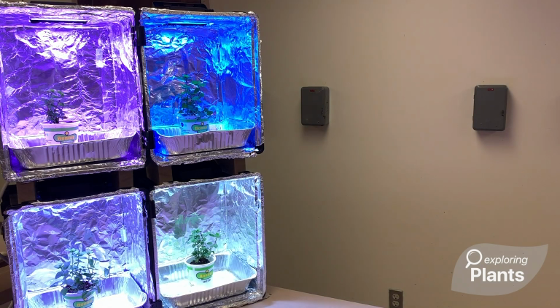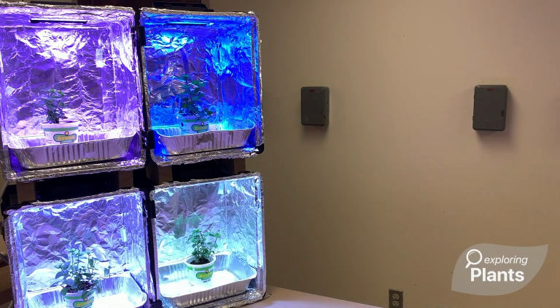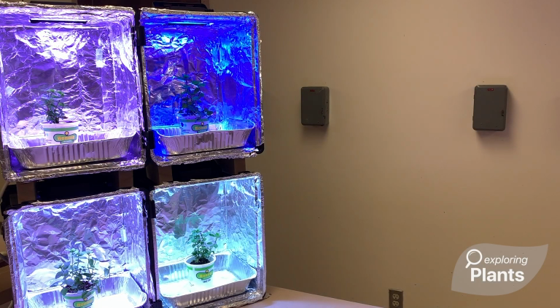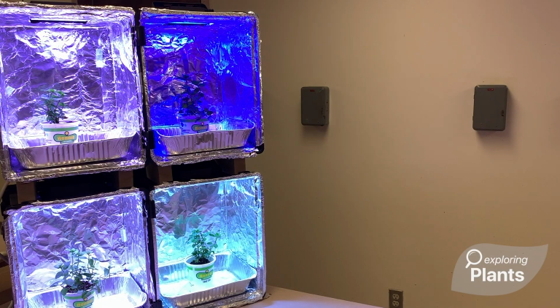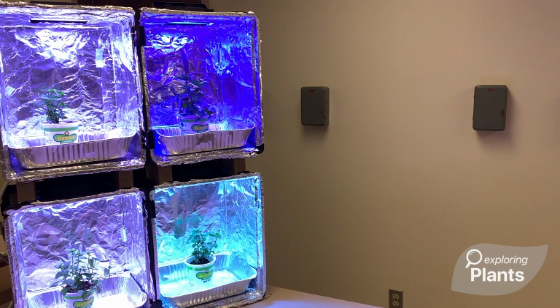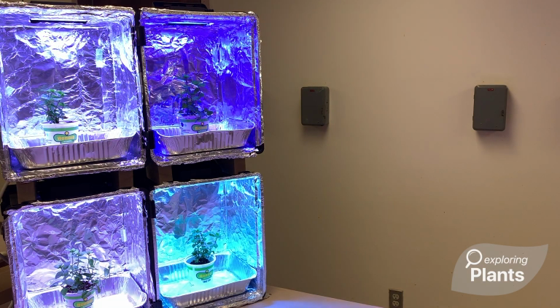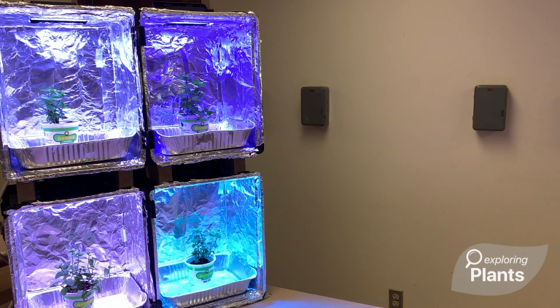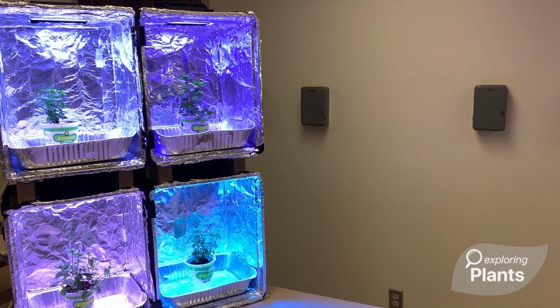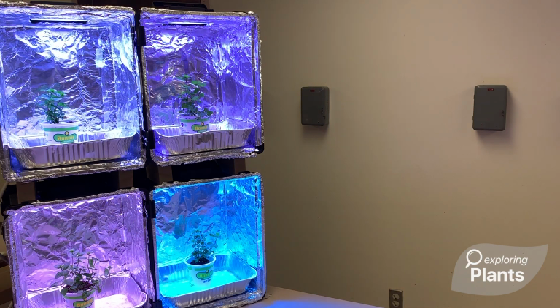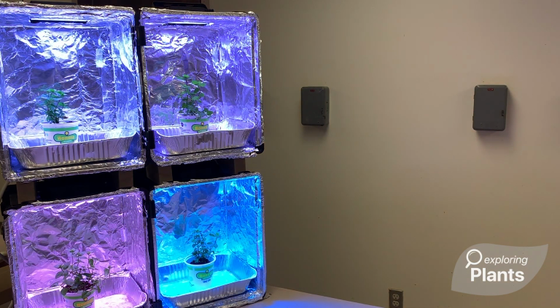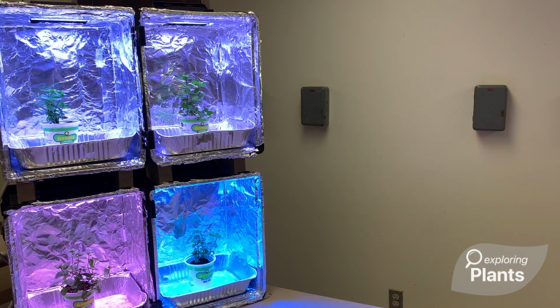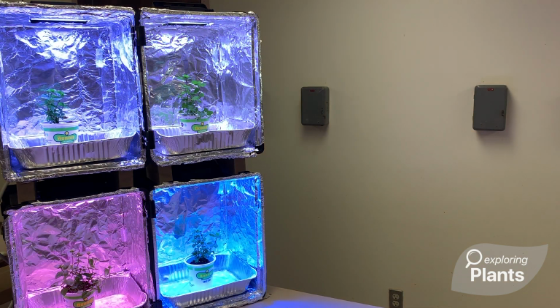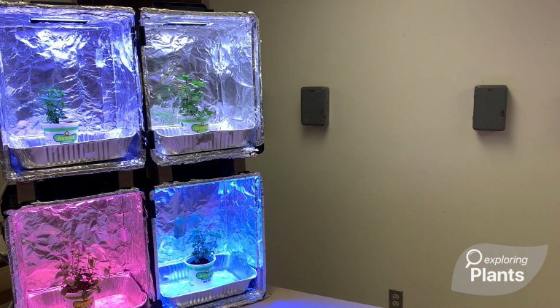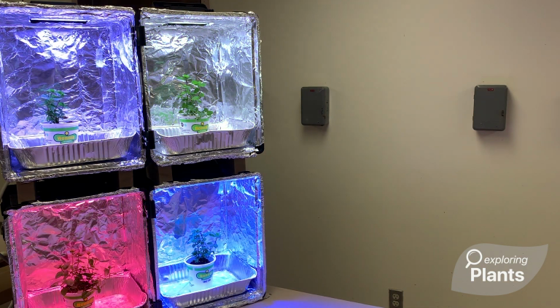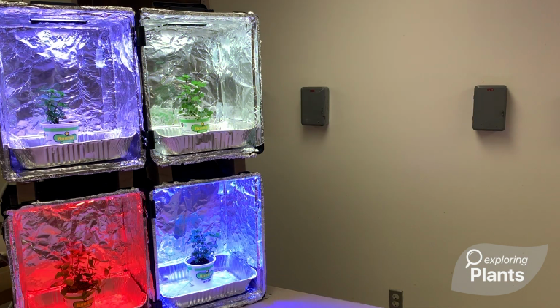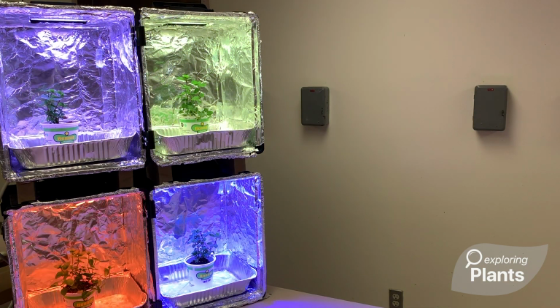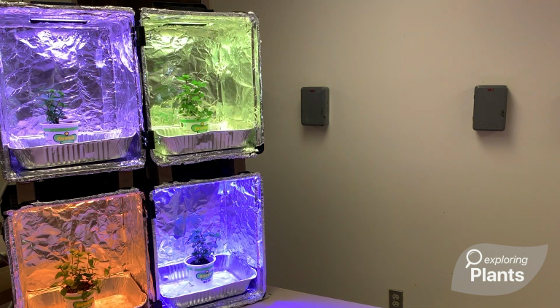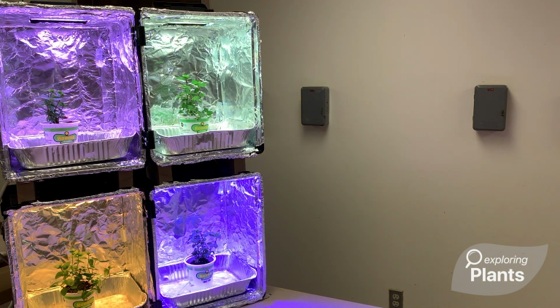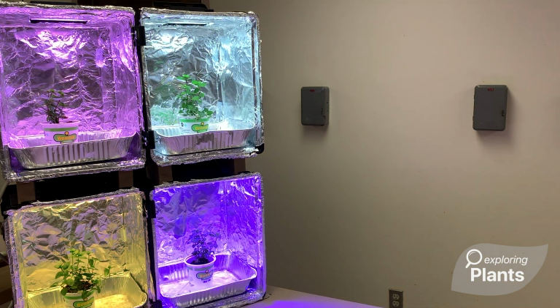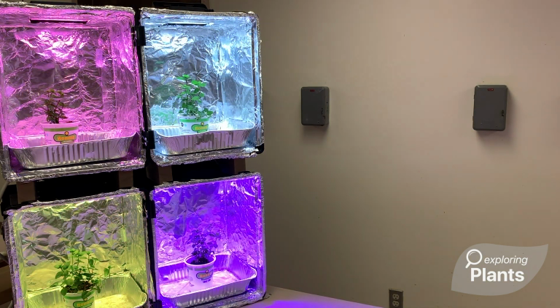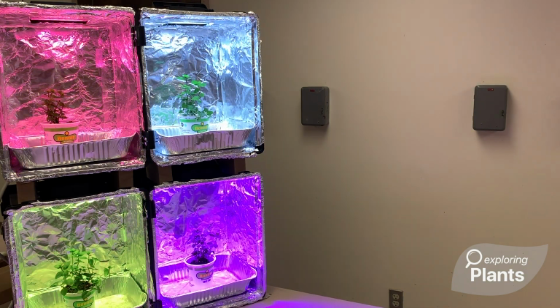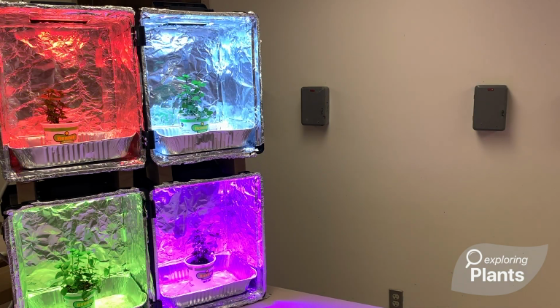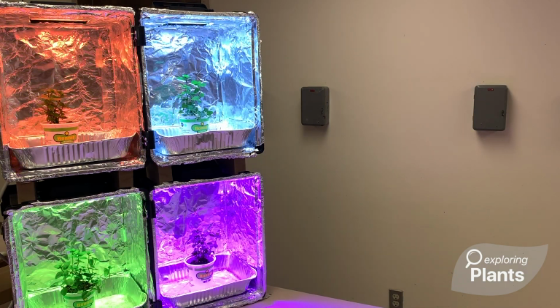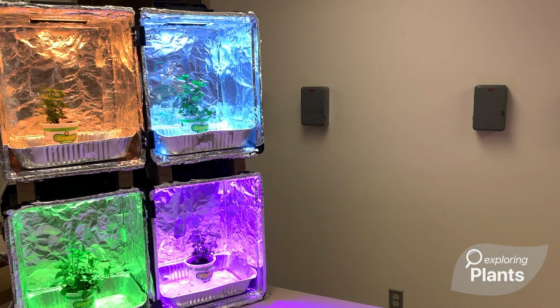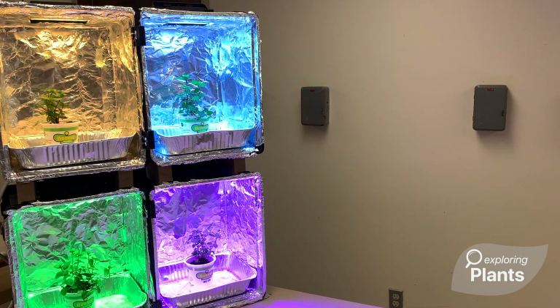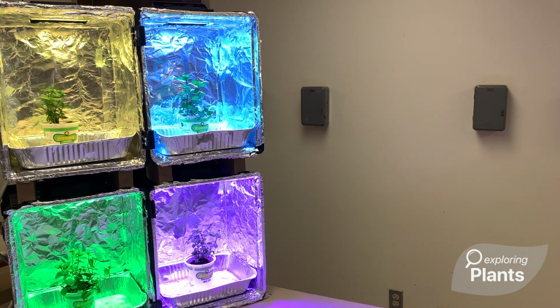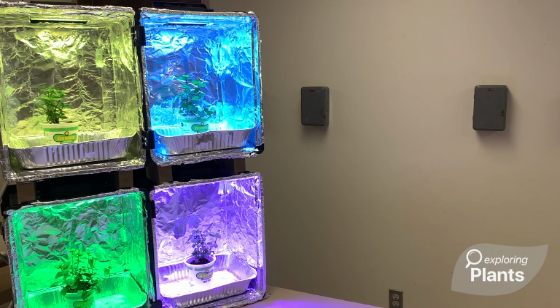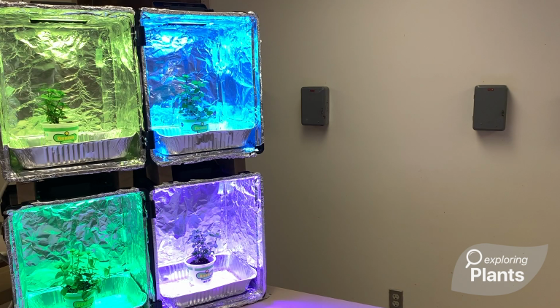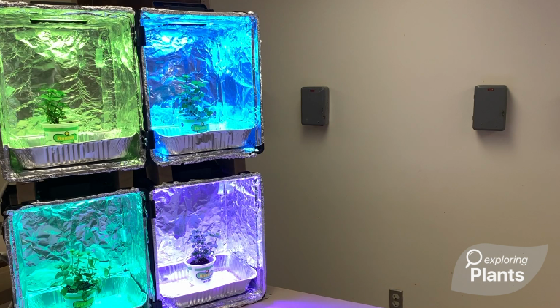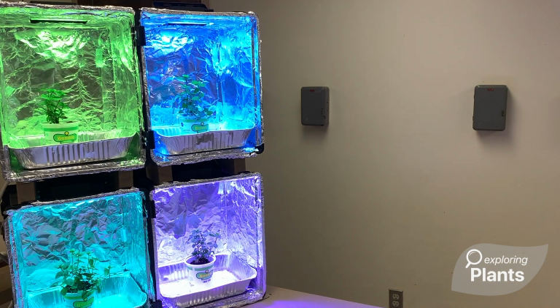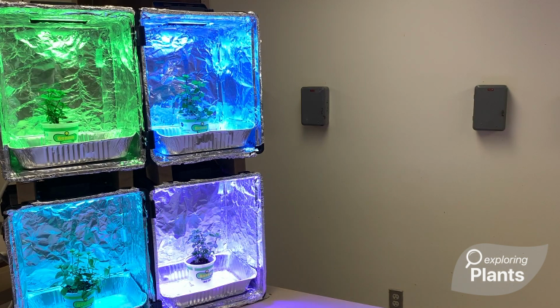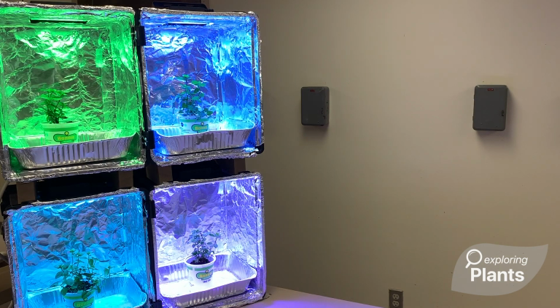I hope you had fun watching this video on how to start your mint cutting experiment. And have fun growing another rainbow!